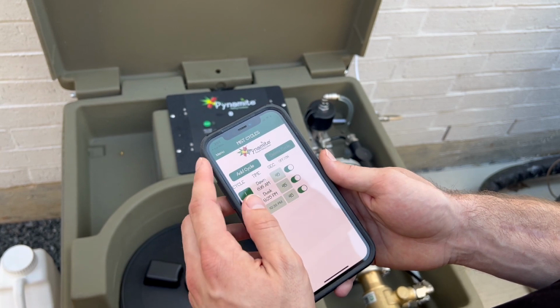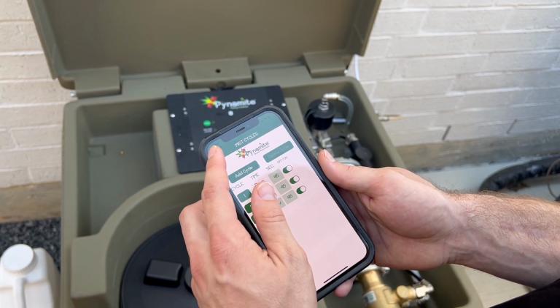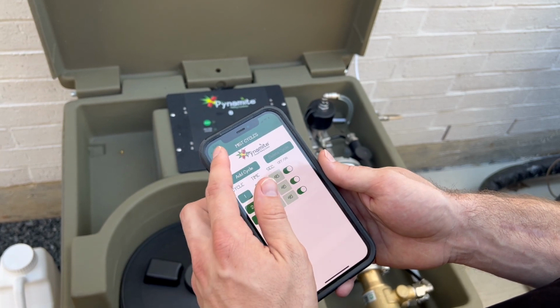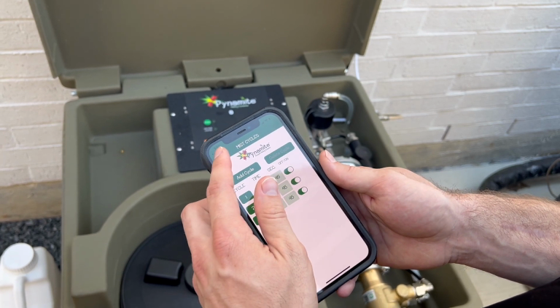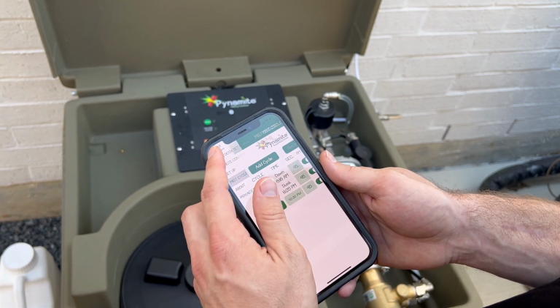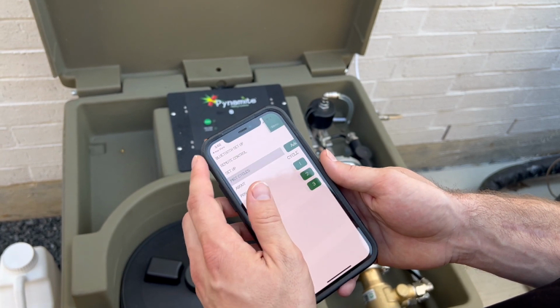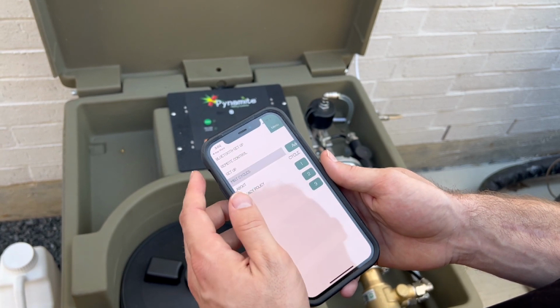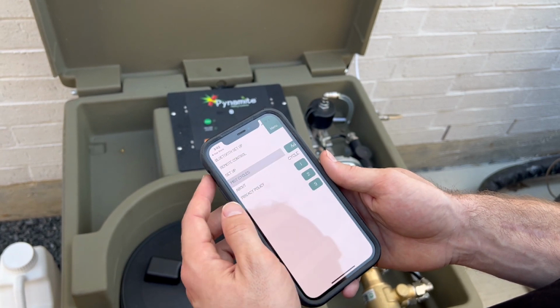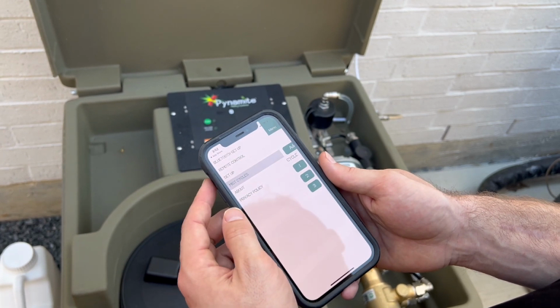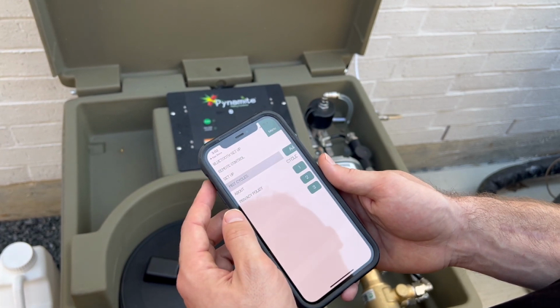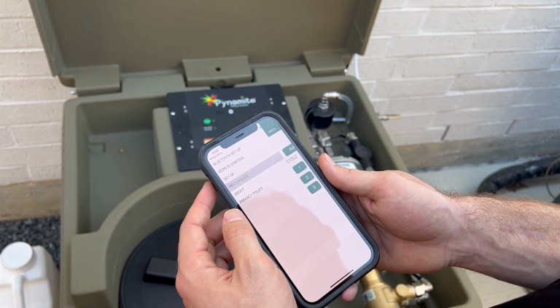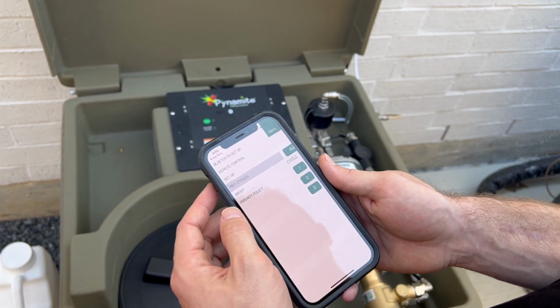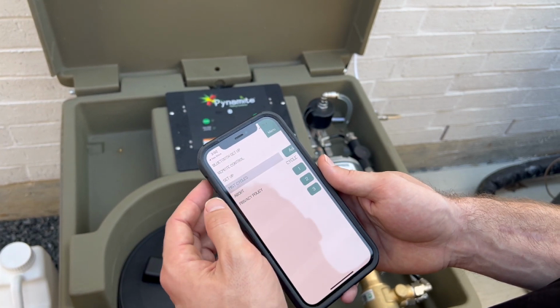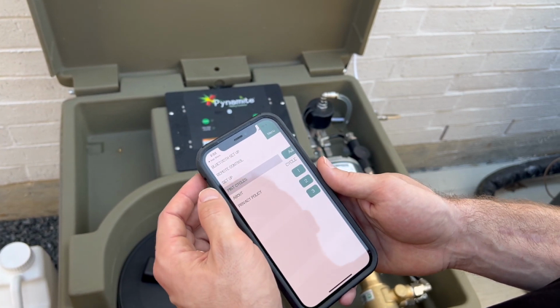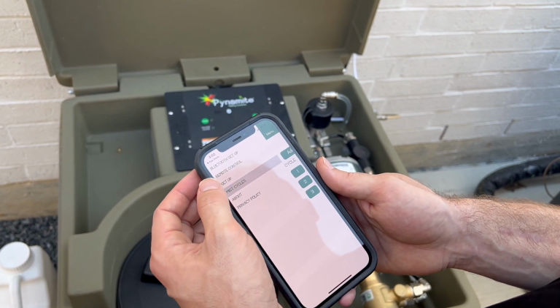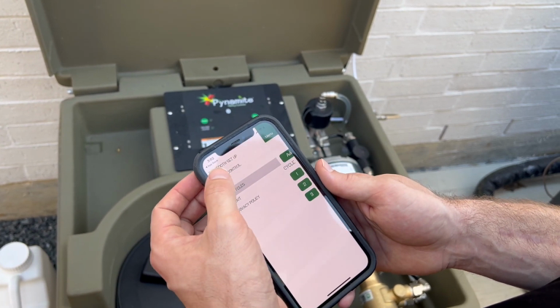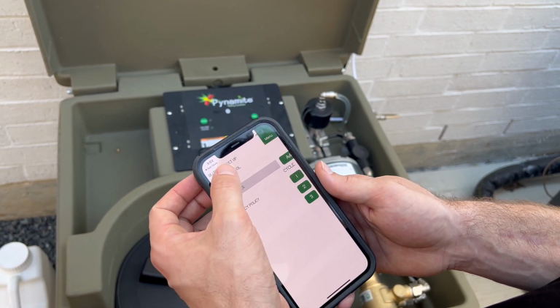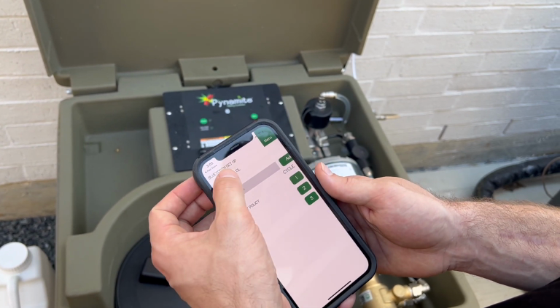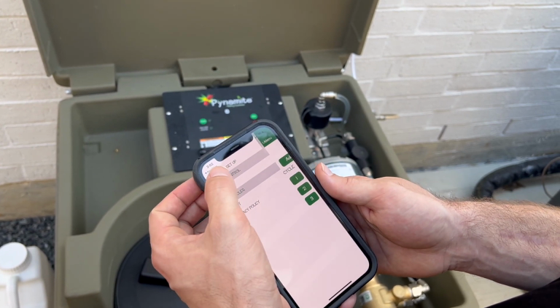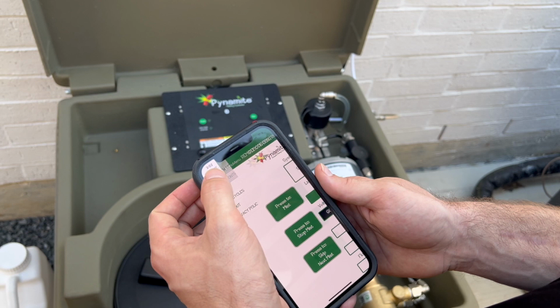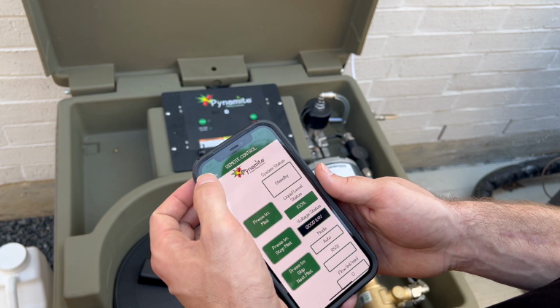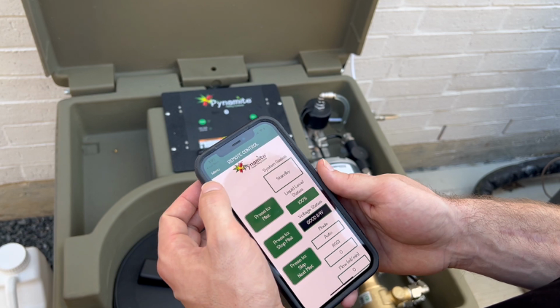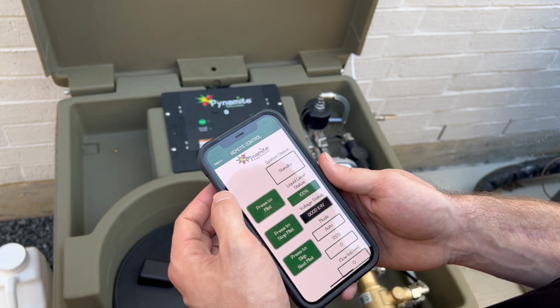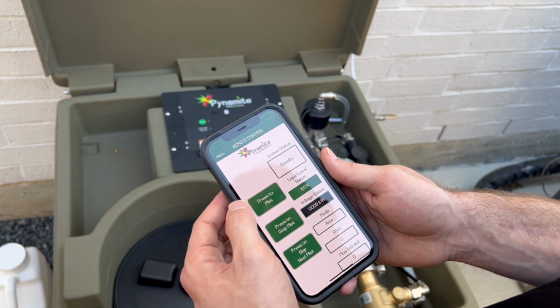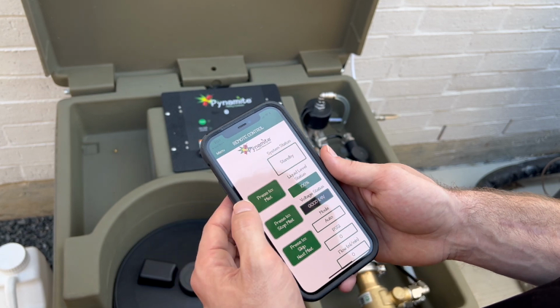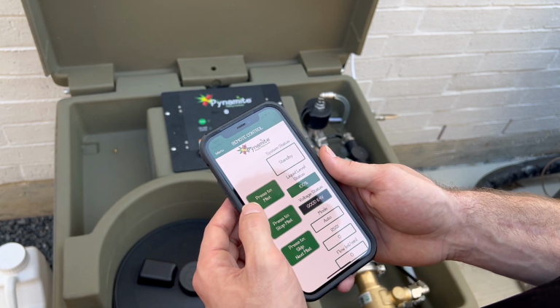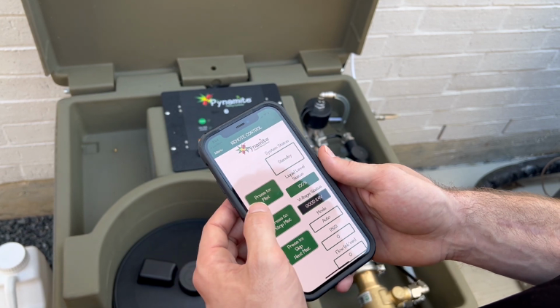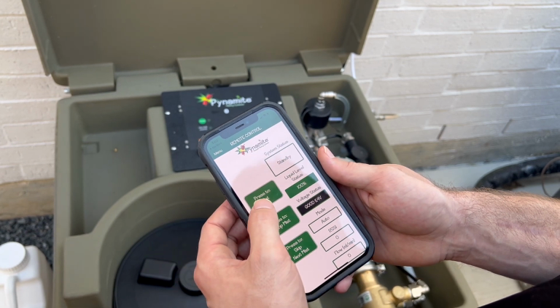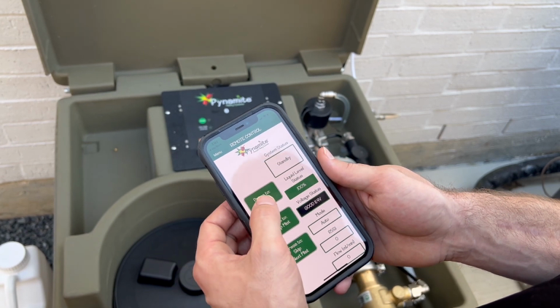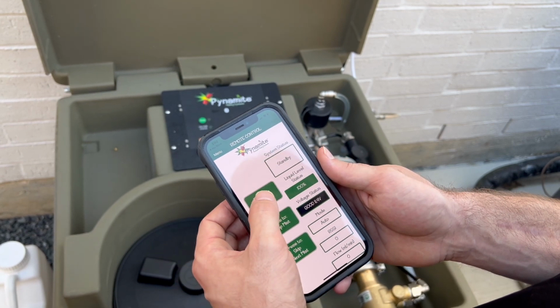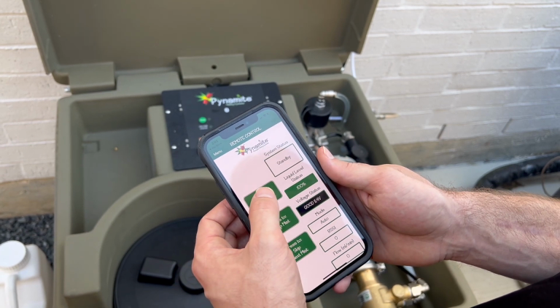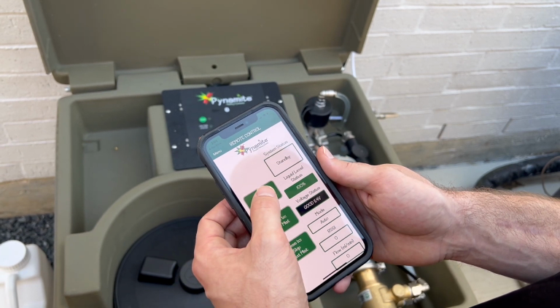Press the menu or three lines in the upper left-hand corner. Press Remote Control and setup is now complete.